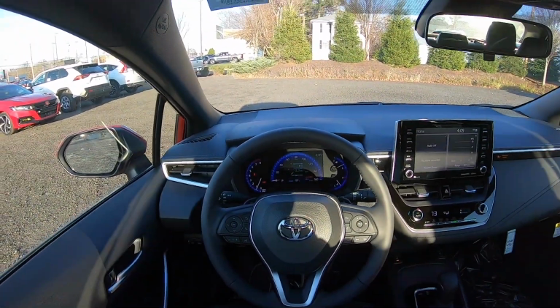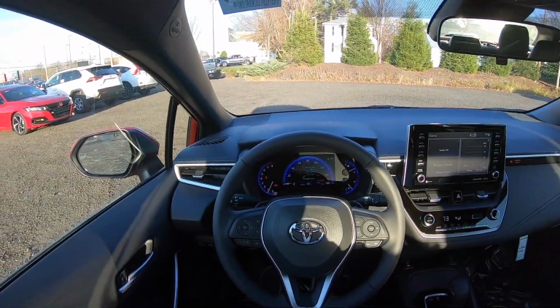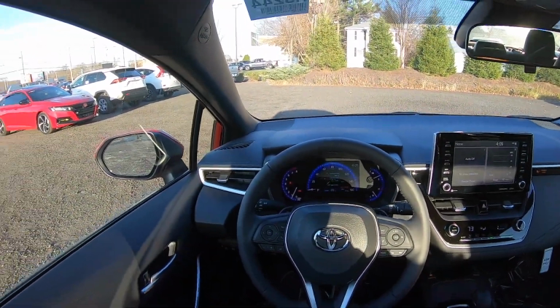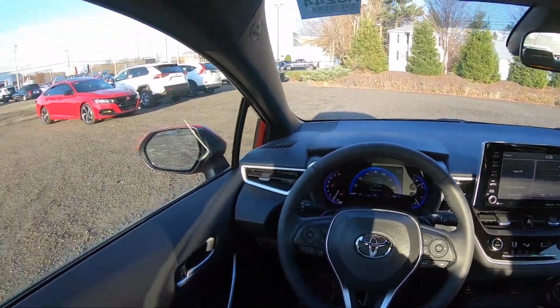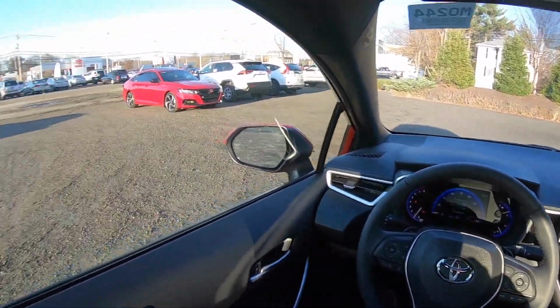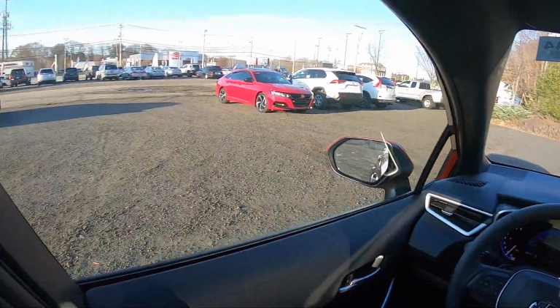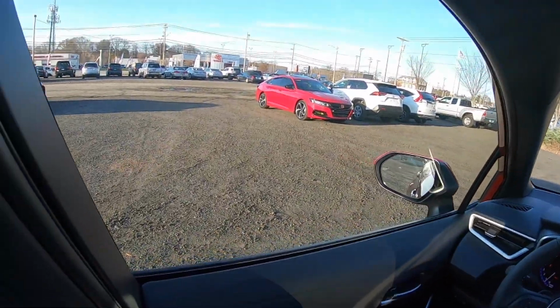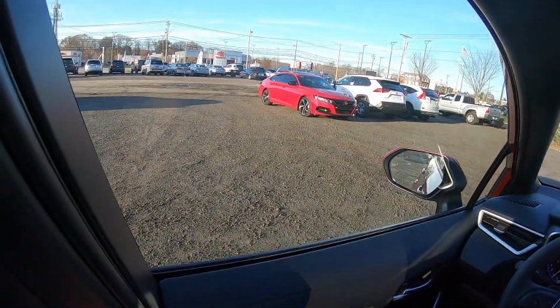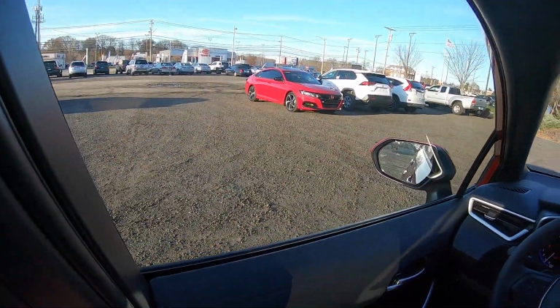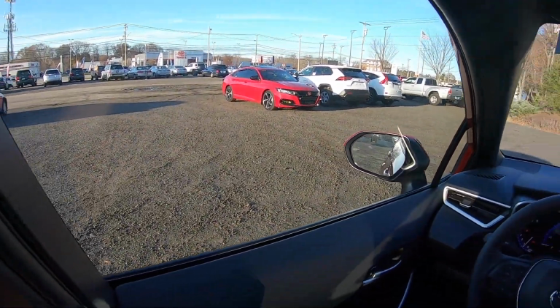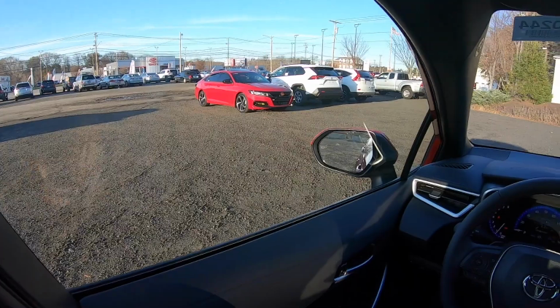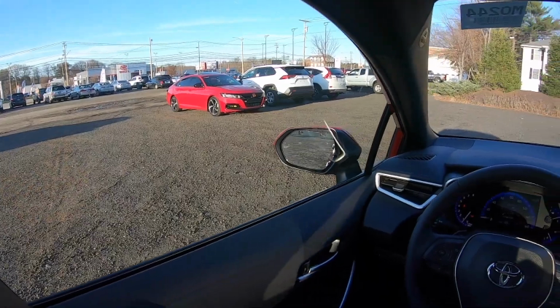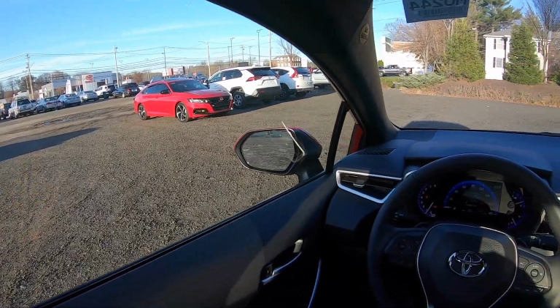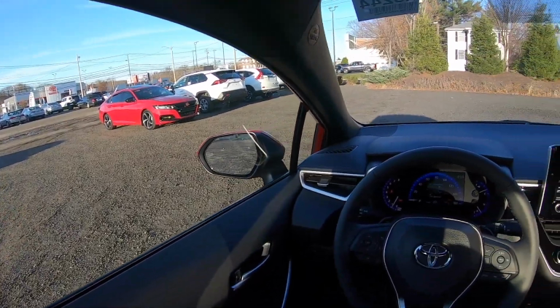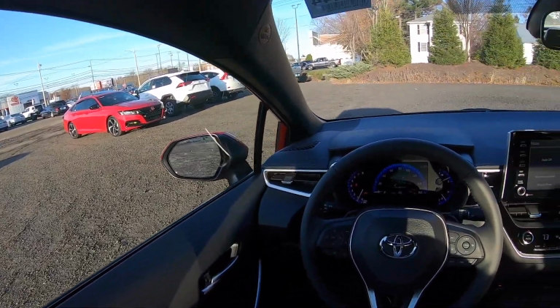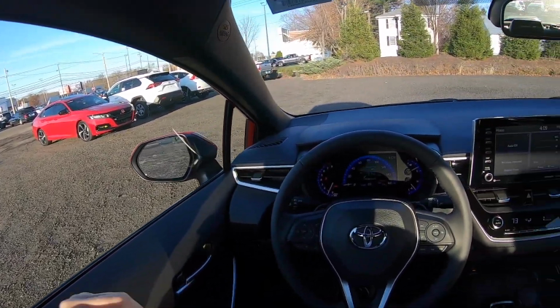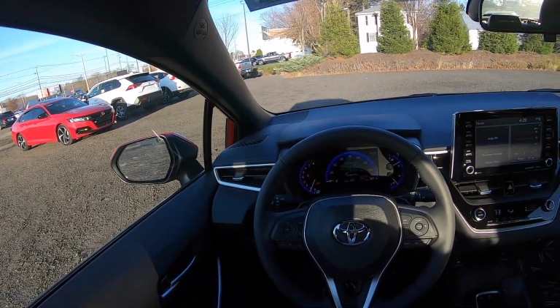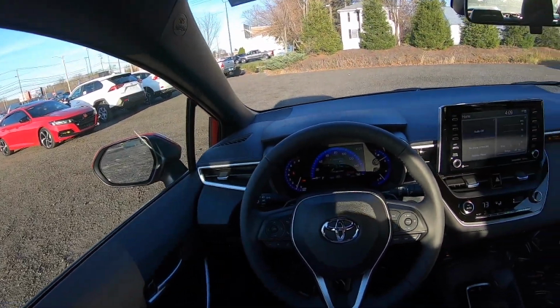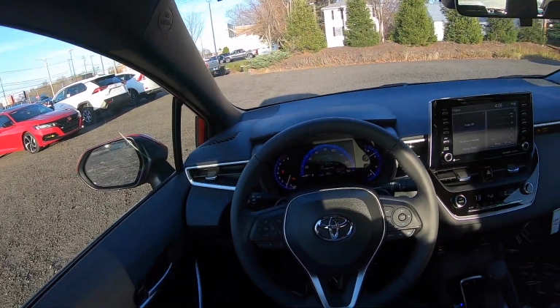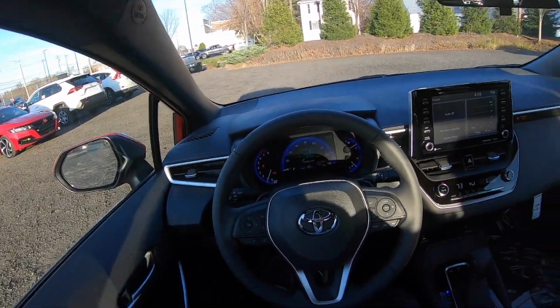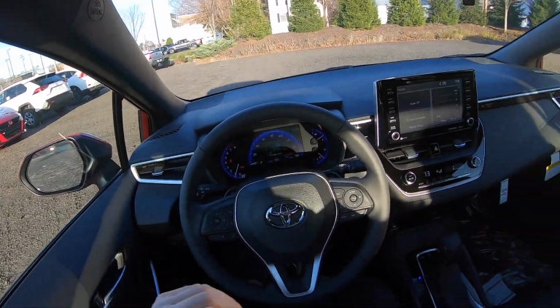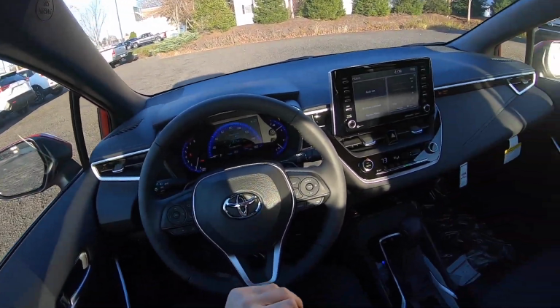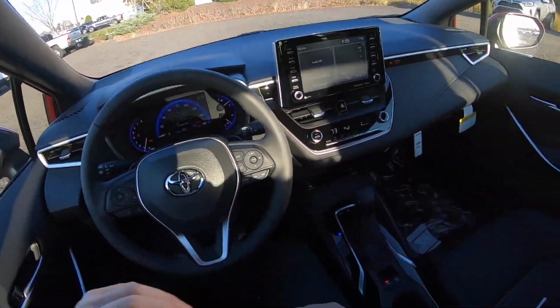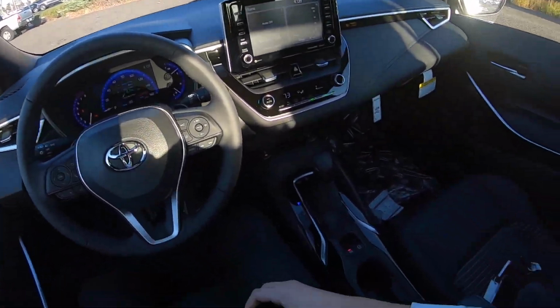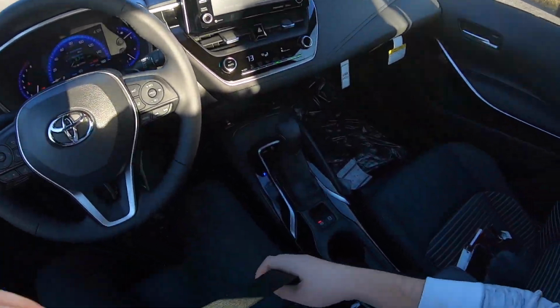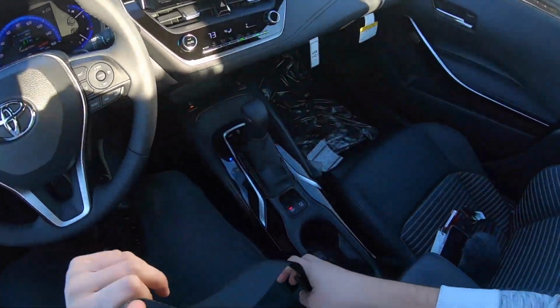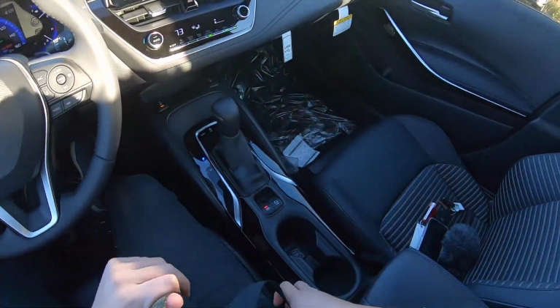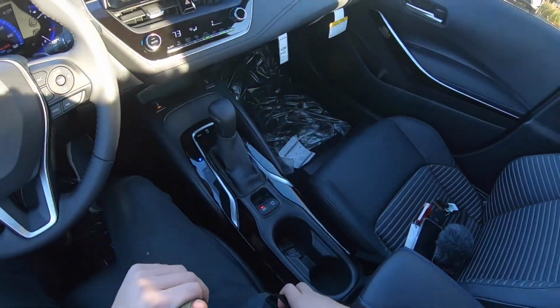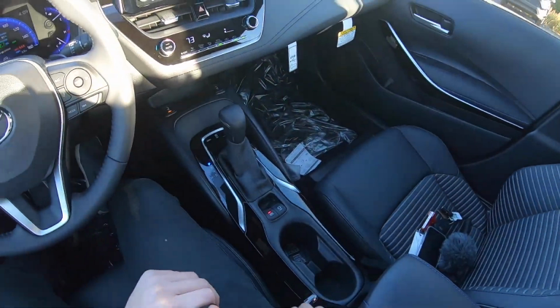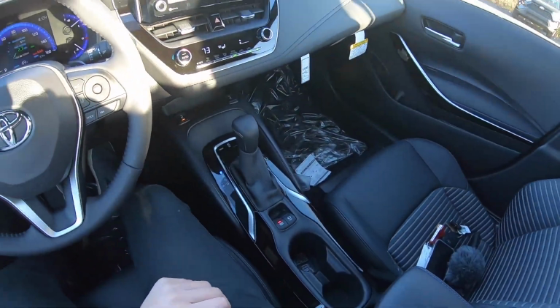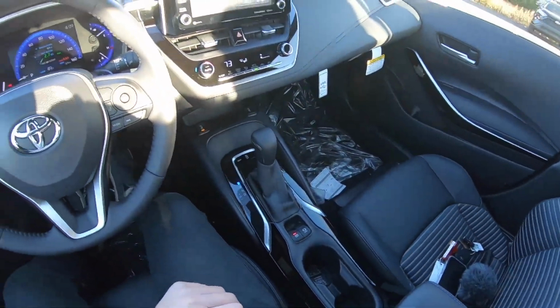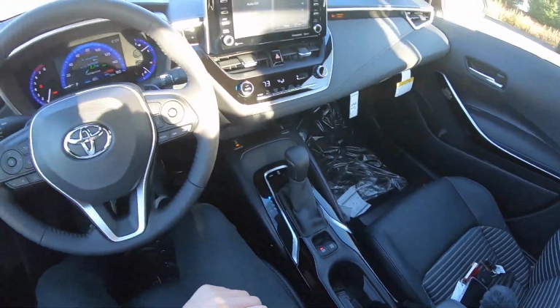All right, let's go ahead and take this 2021 Toyota Corolla on a test drive and see how it does.